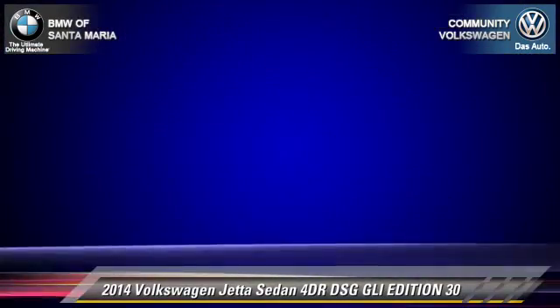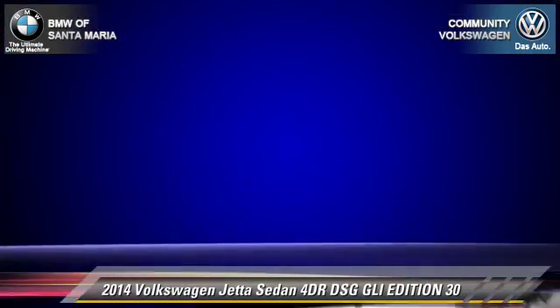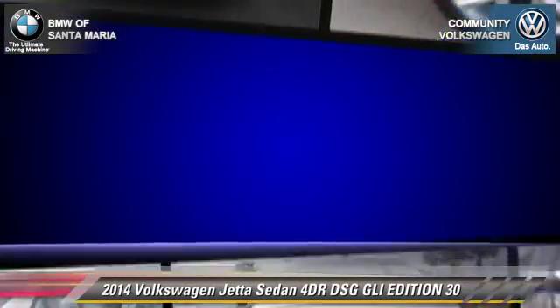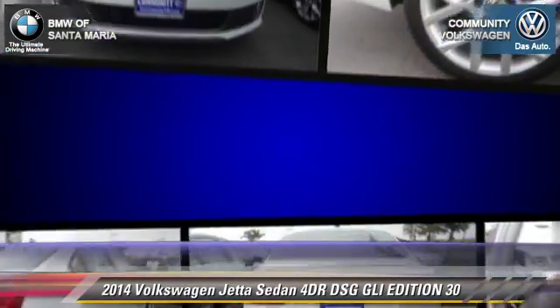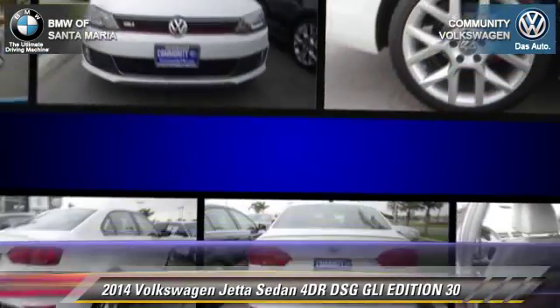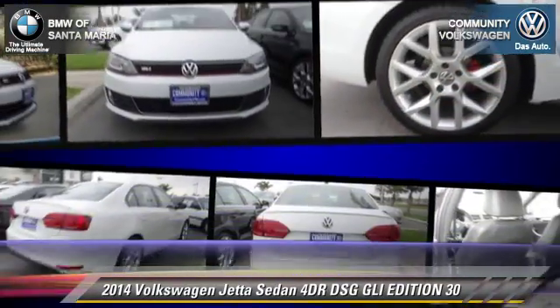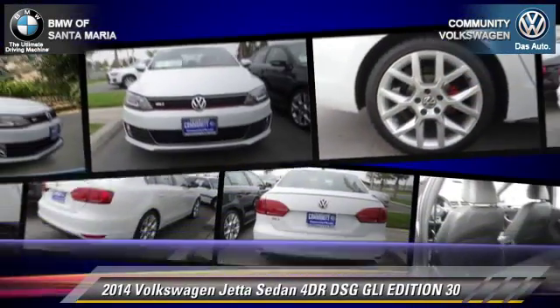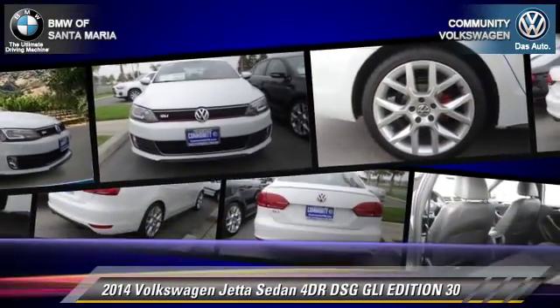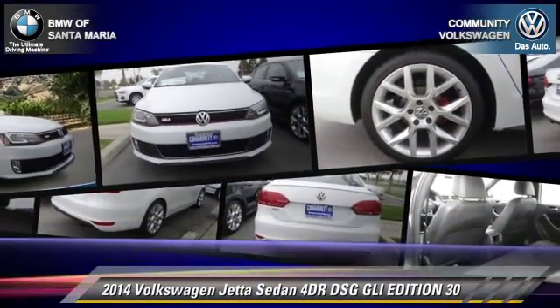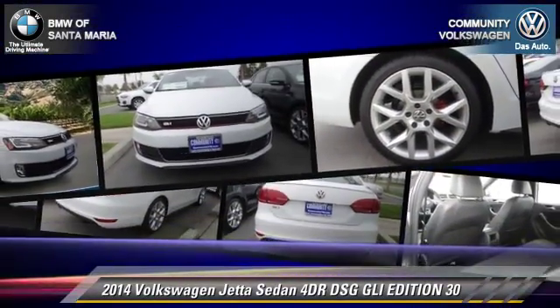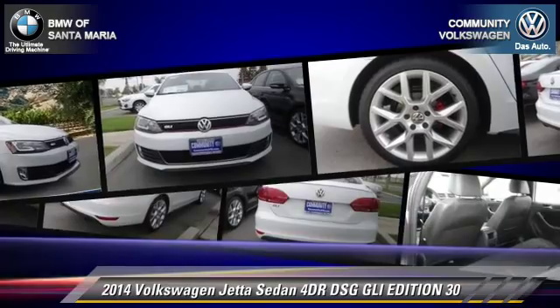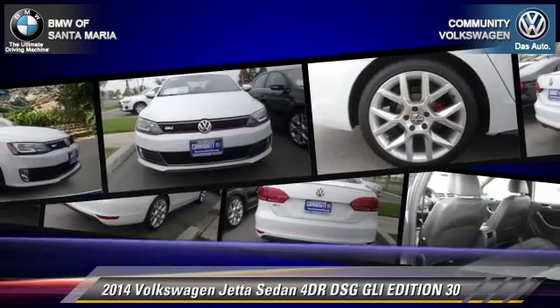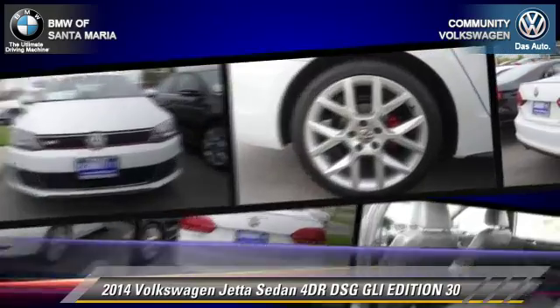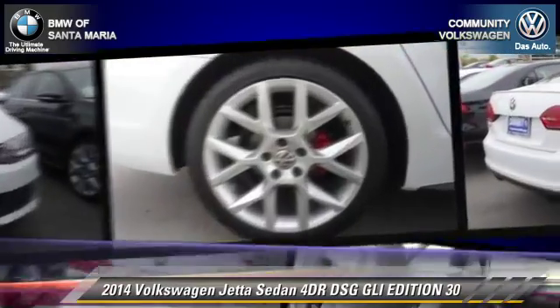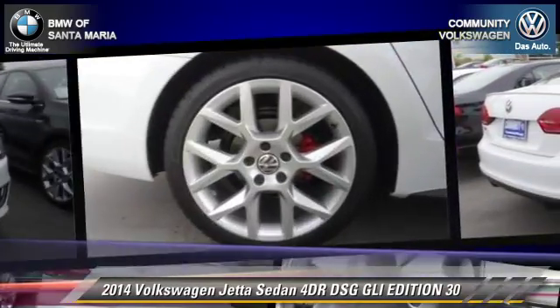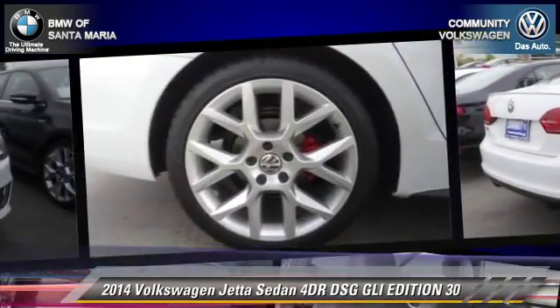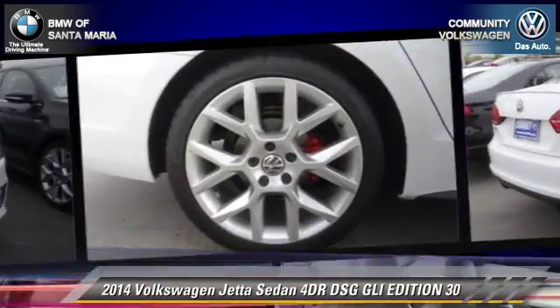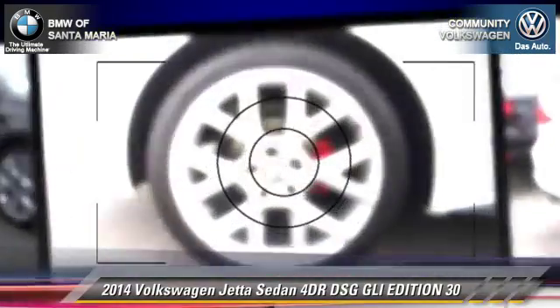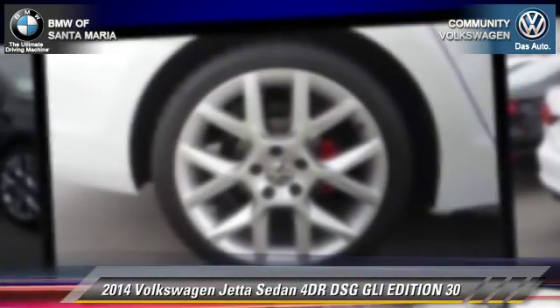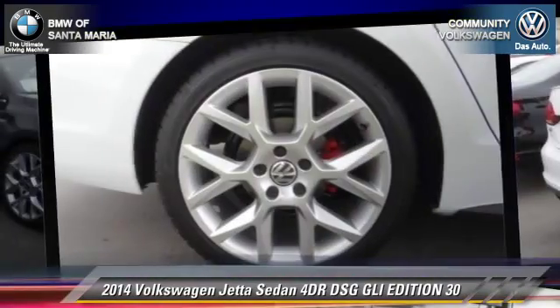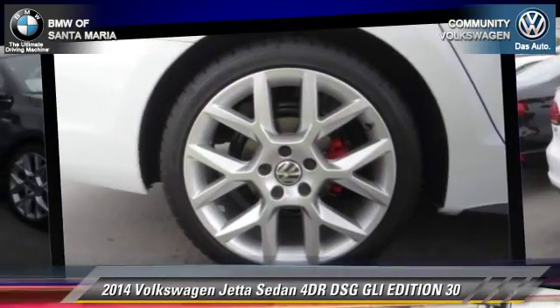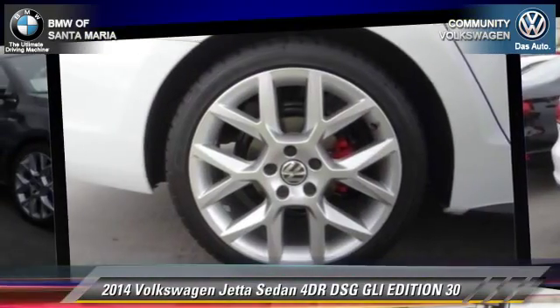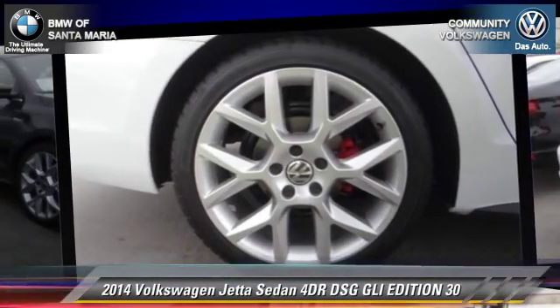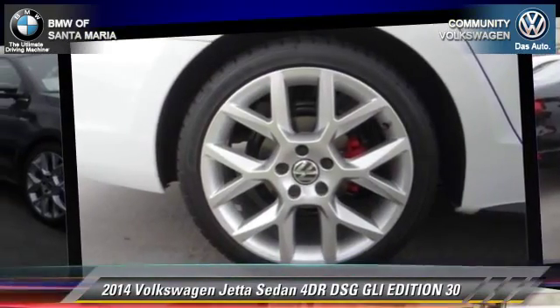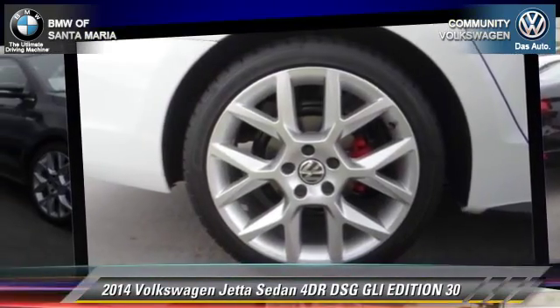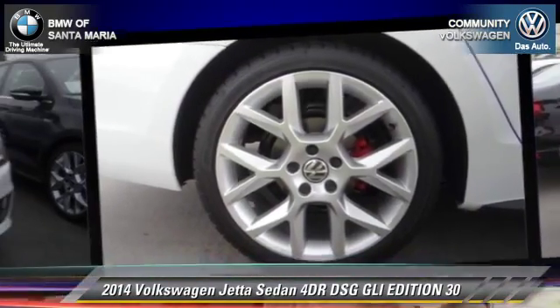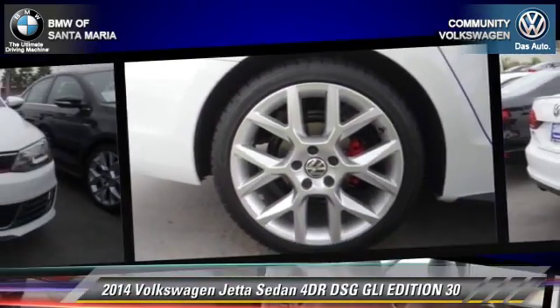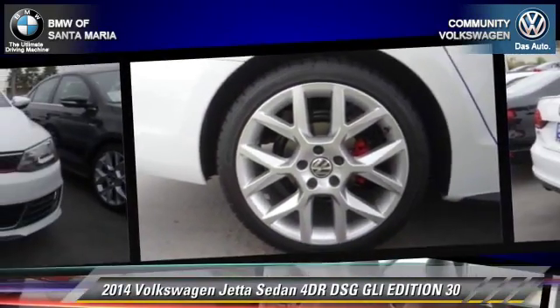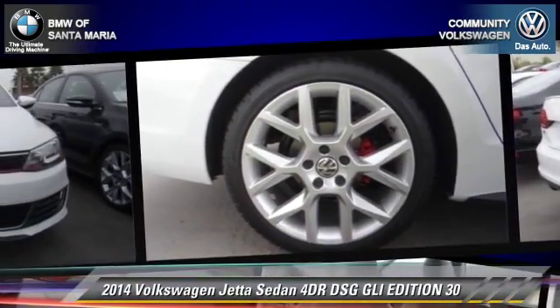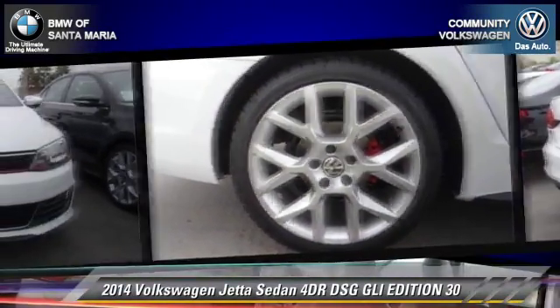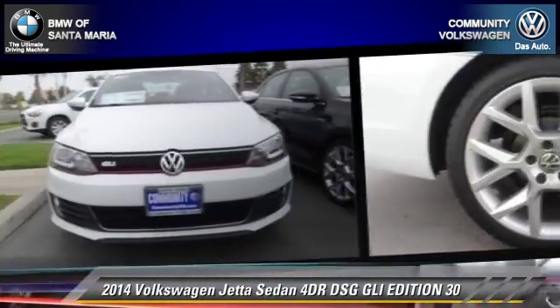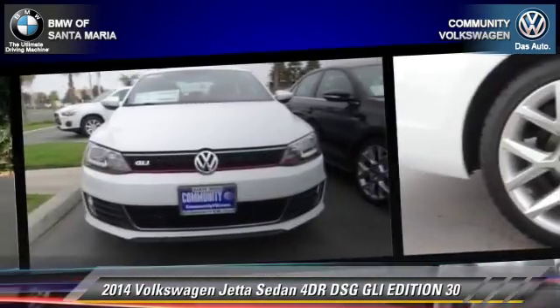Comfort and convenience features include leather seats, navigation system, and xenon headlights.